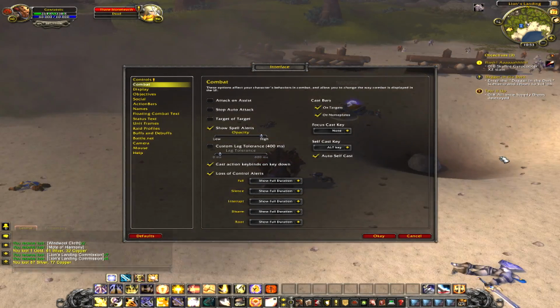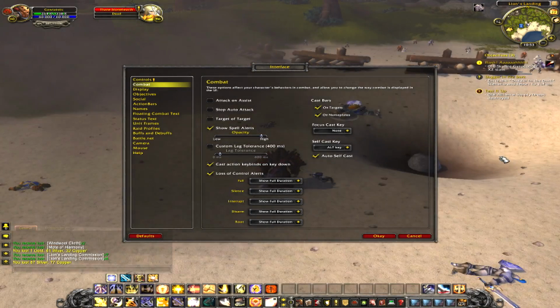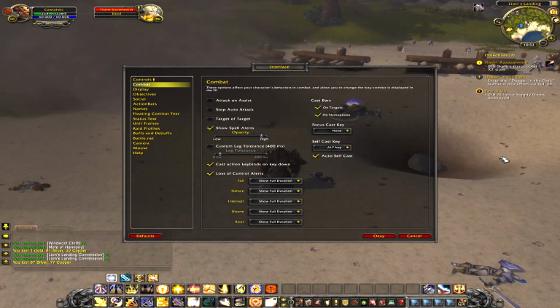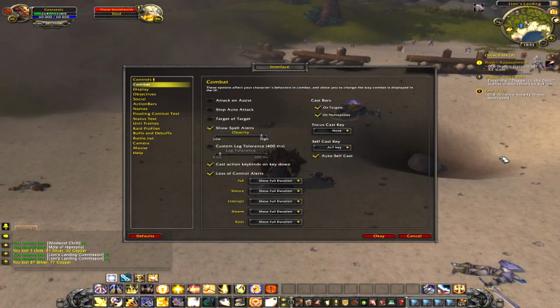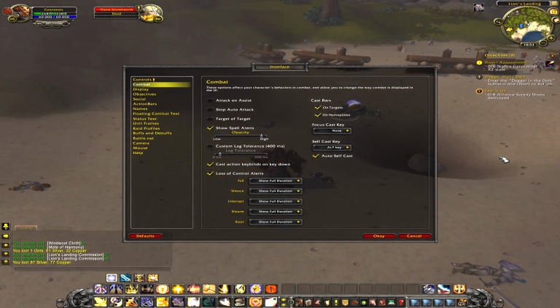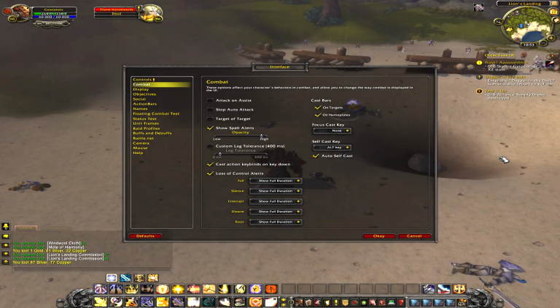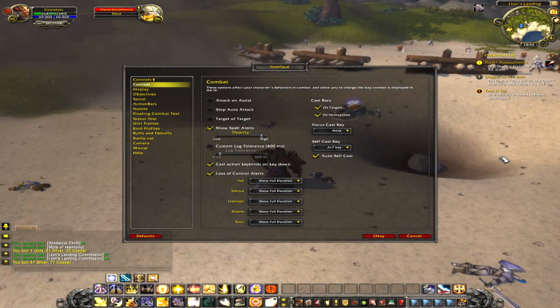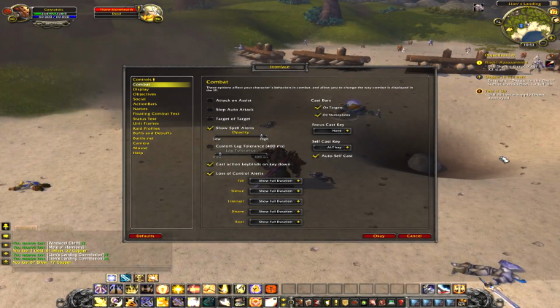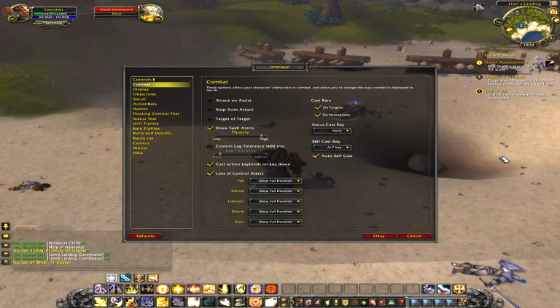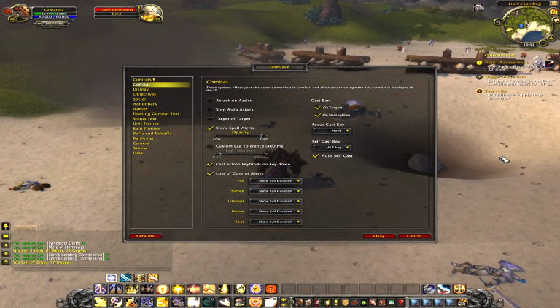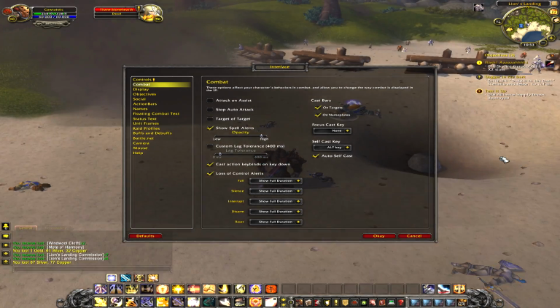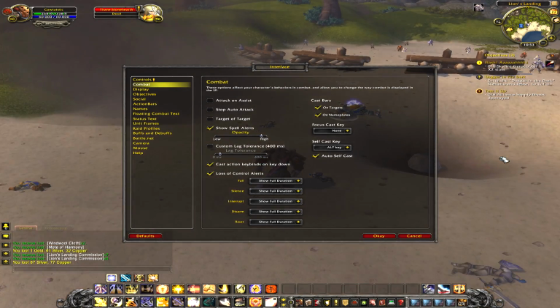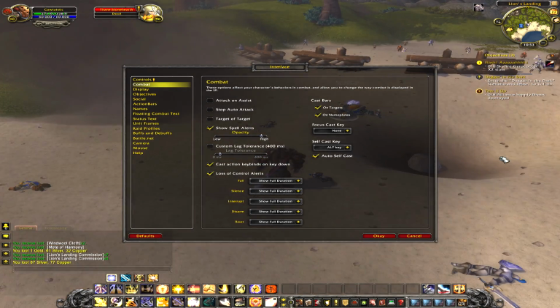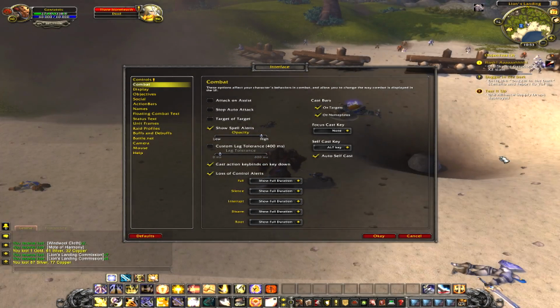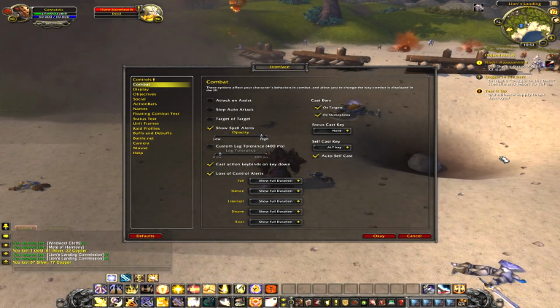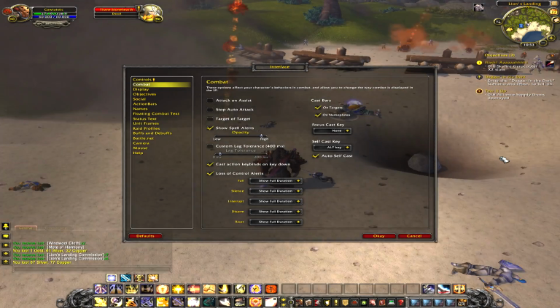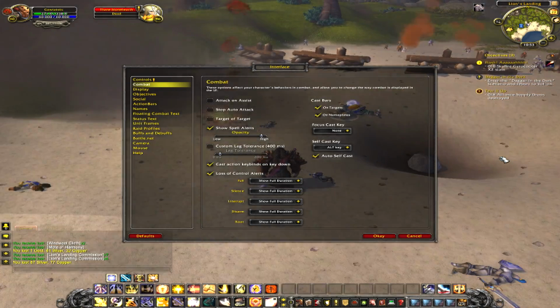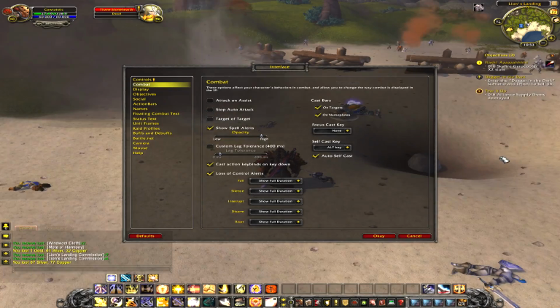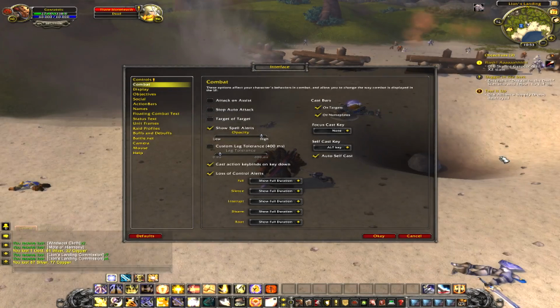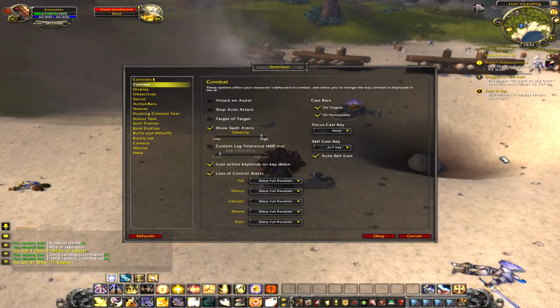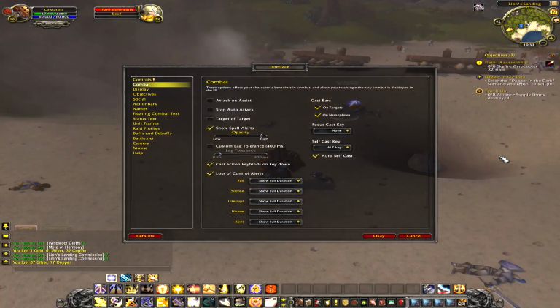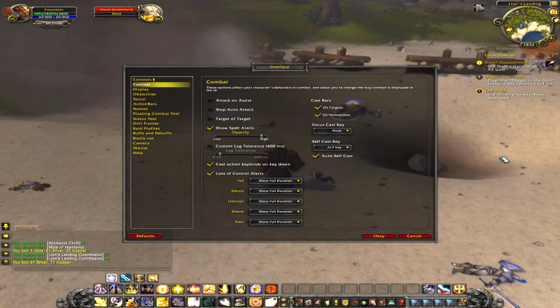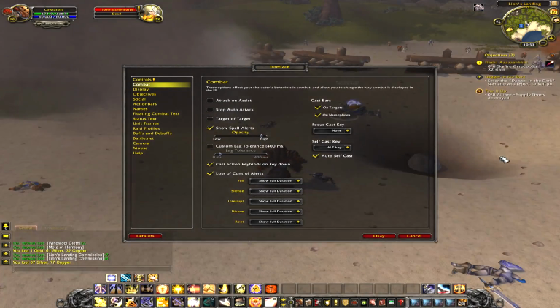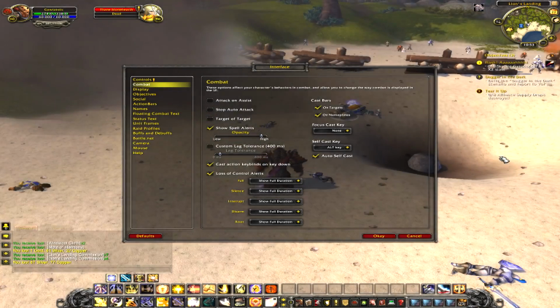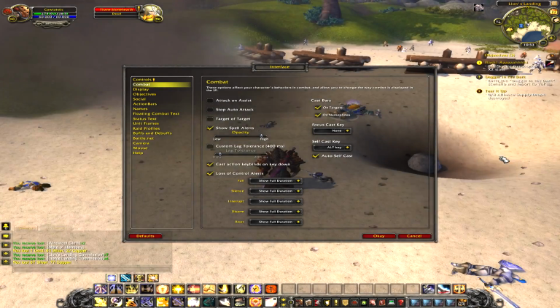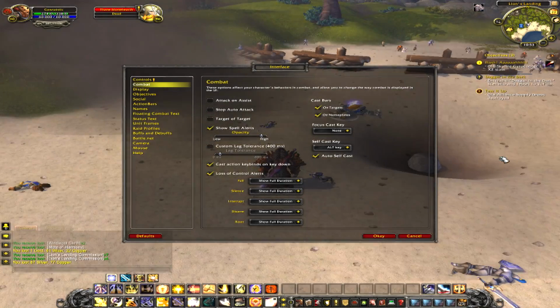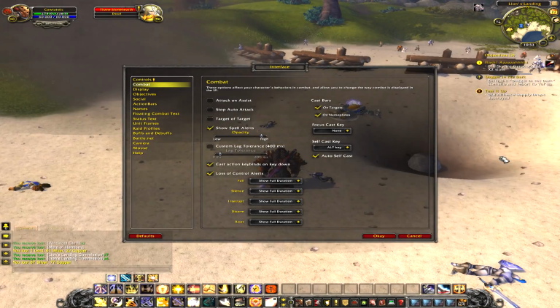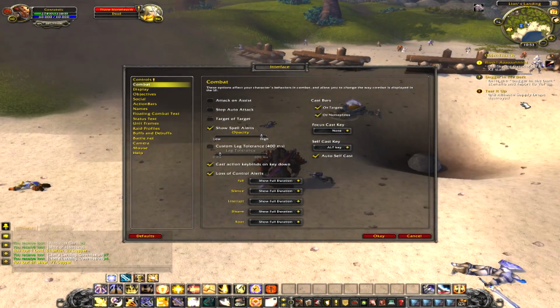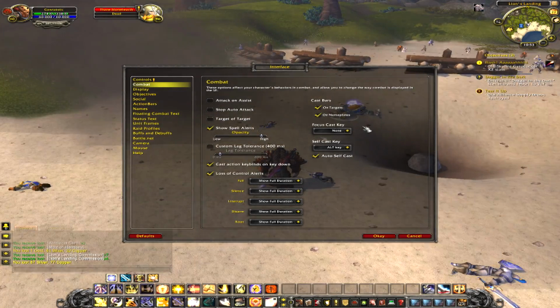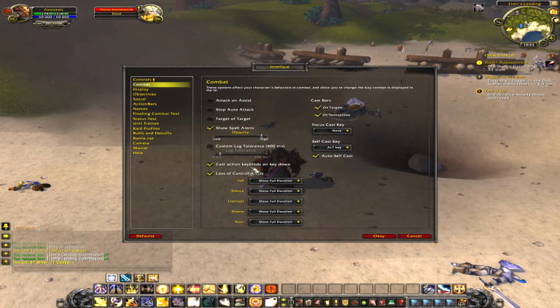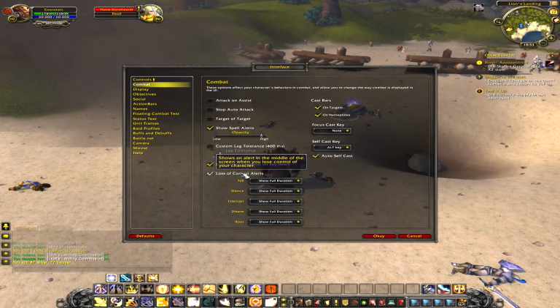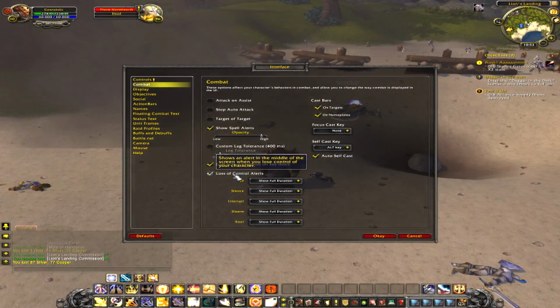Hey guys, it's Jason O with PTR 5.1 for you guys. In patch 5.1 there's a new option called Loss of Control Alerts.